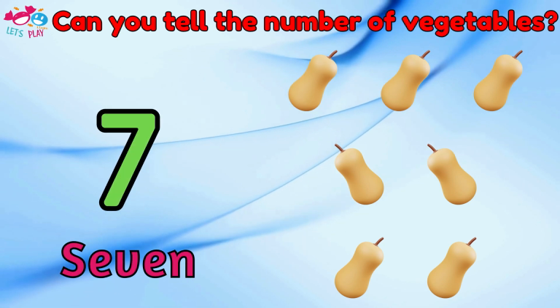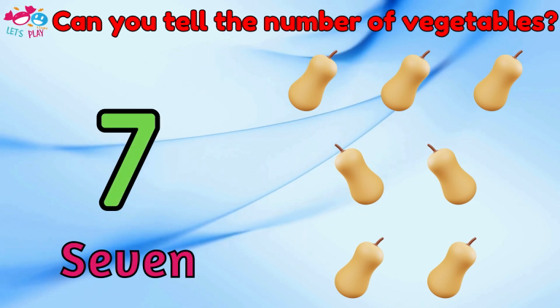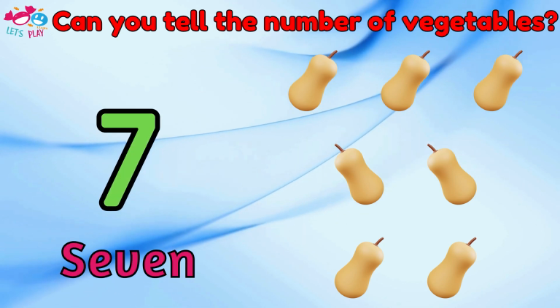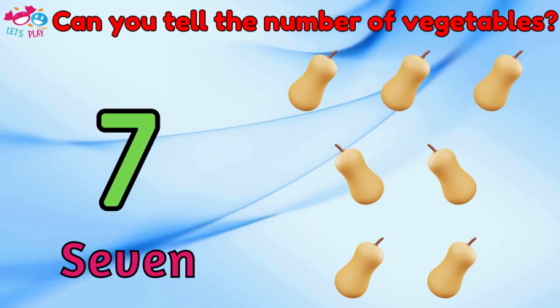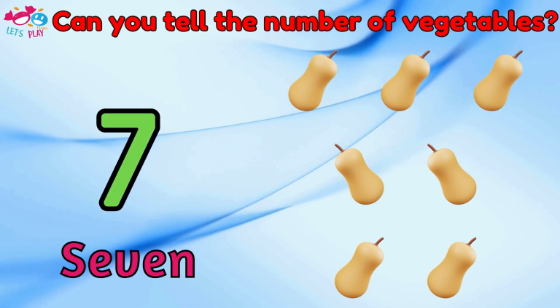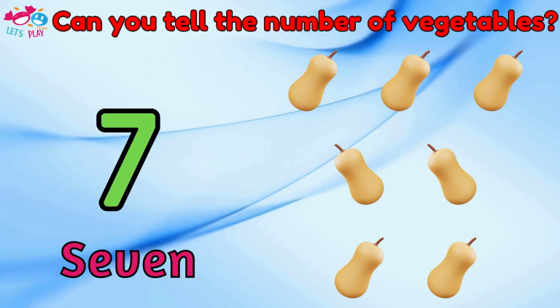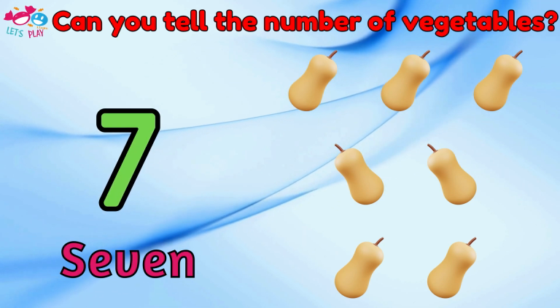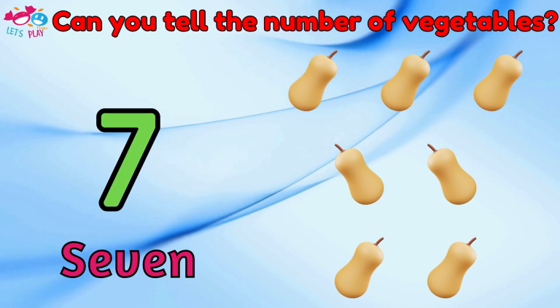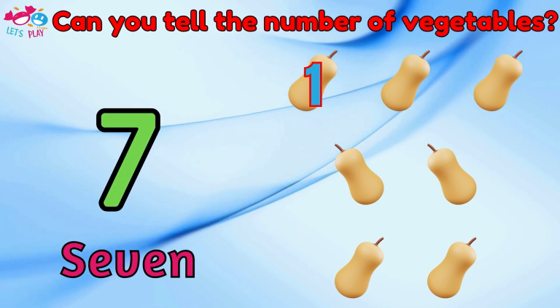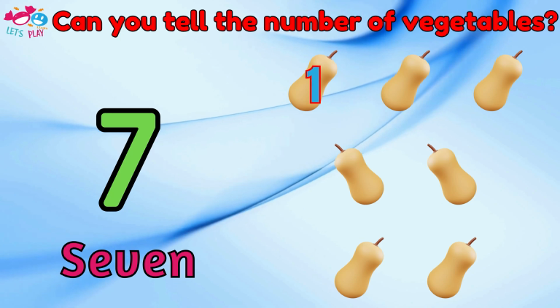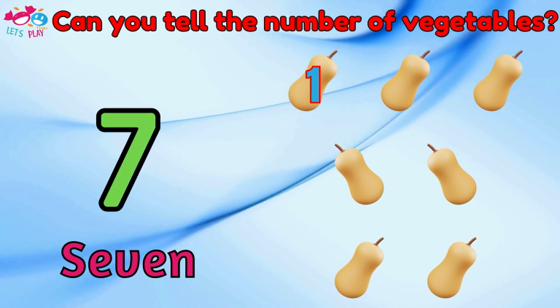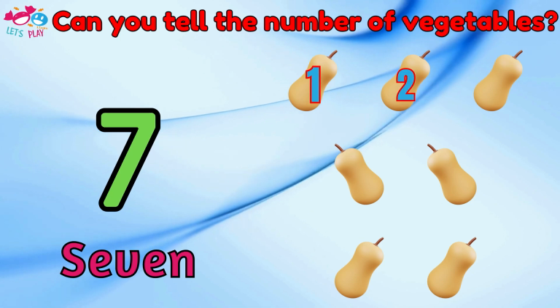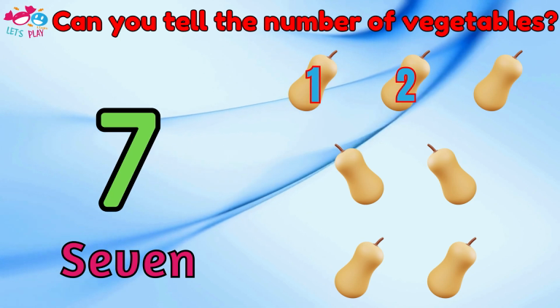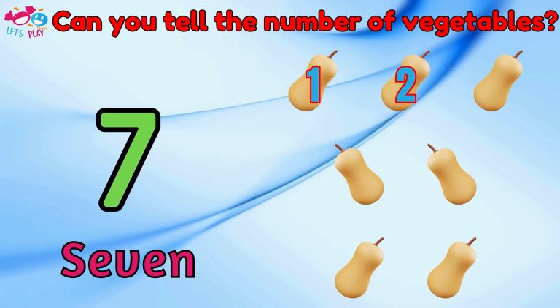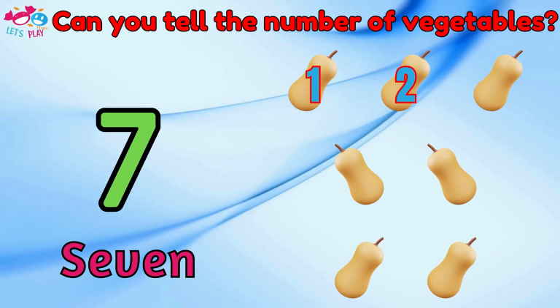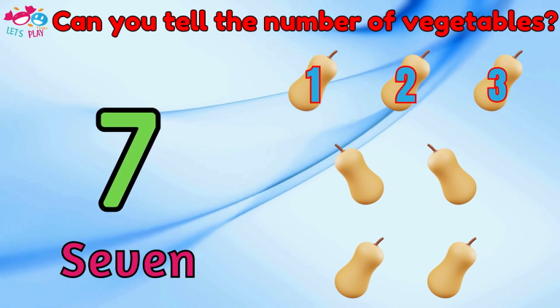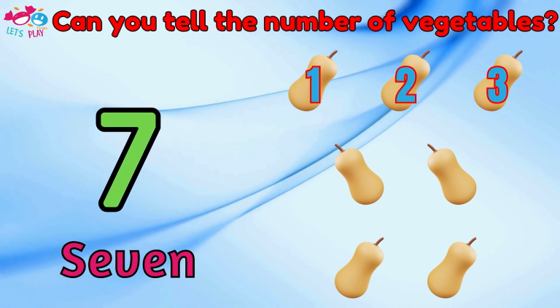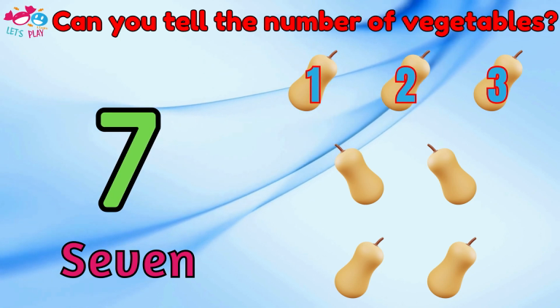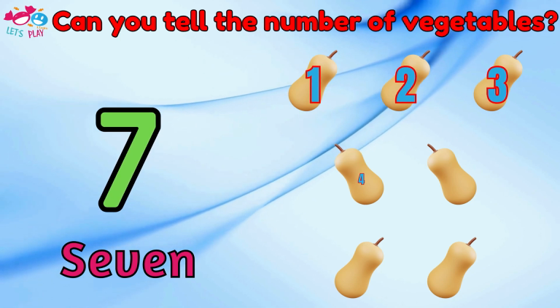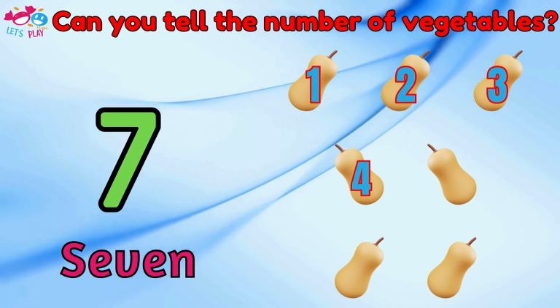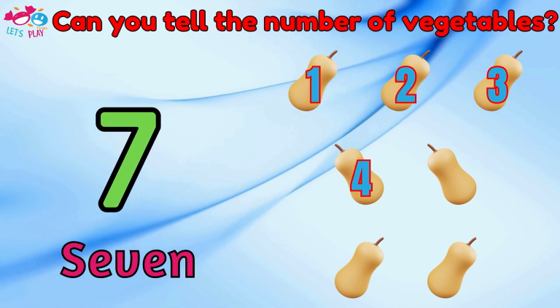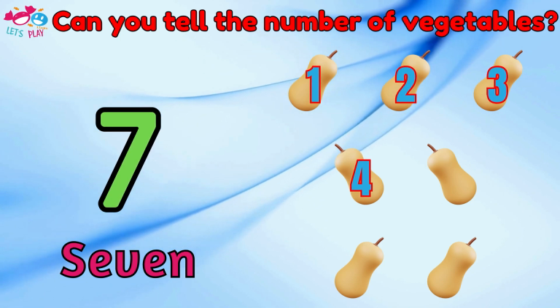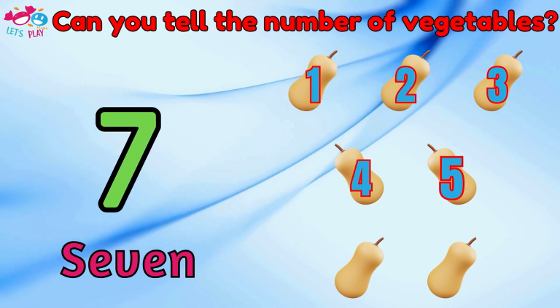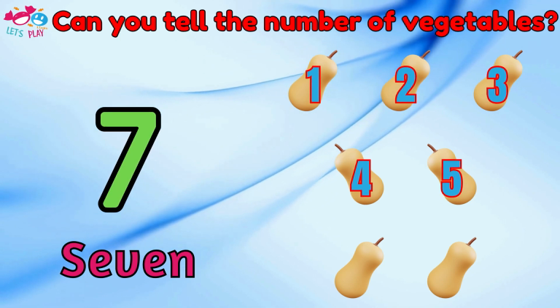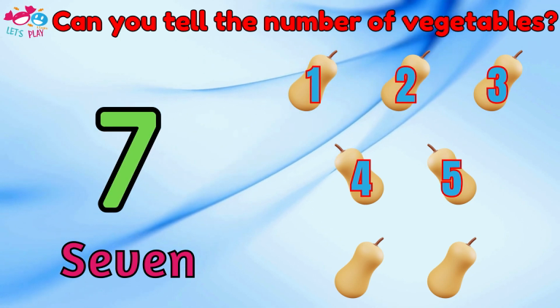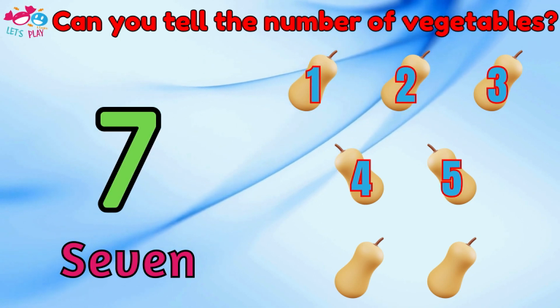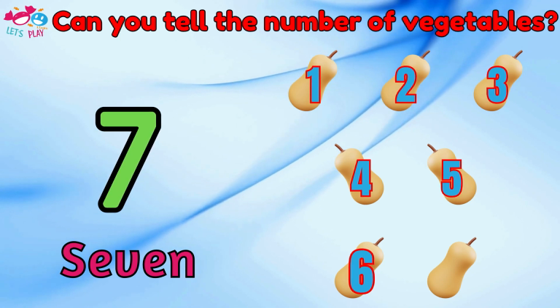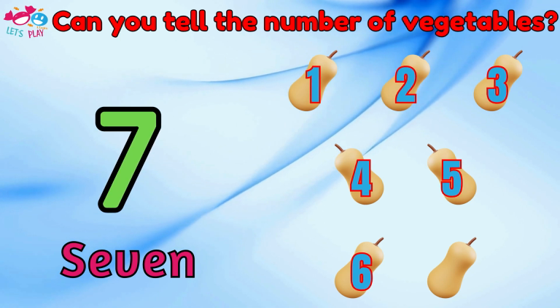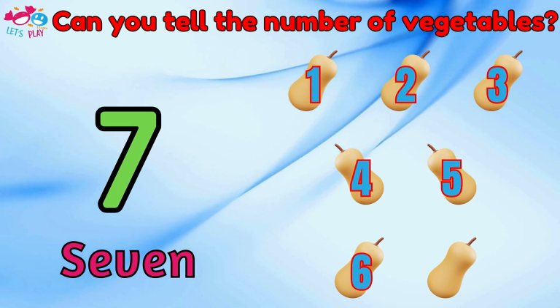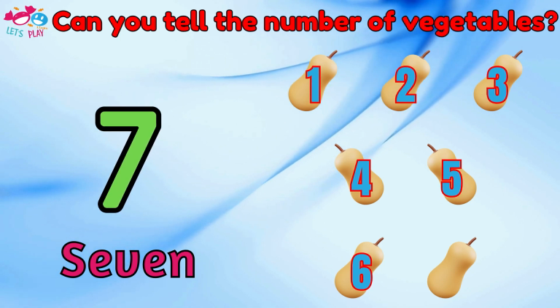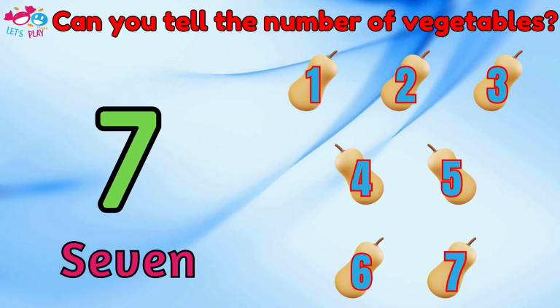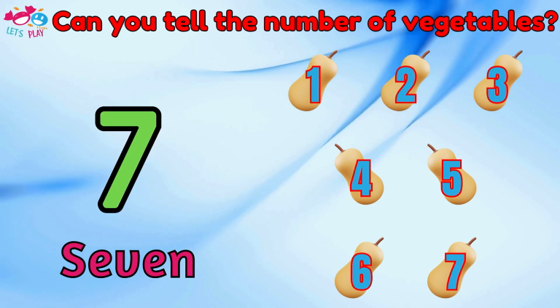Can you tell the number of vegetables? Seven. One, two, three, four, five, six, seven.